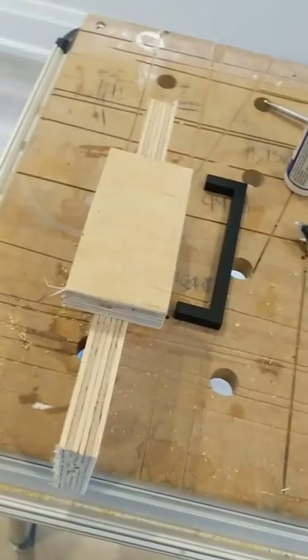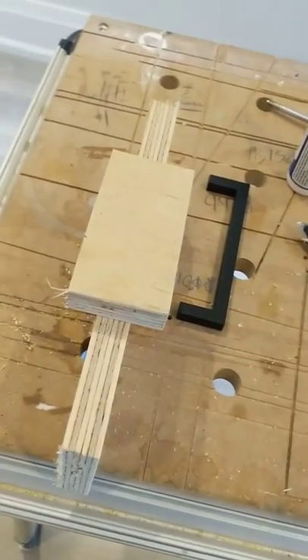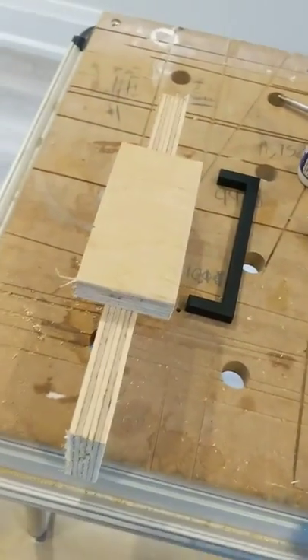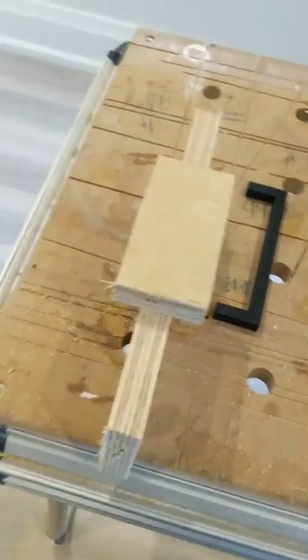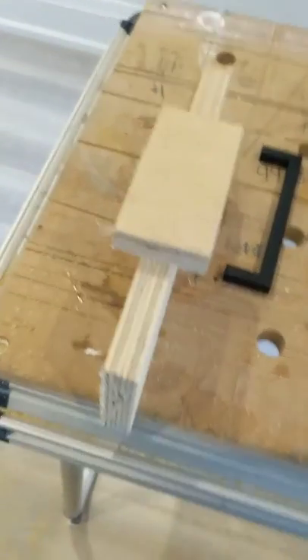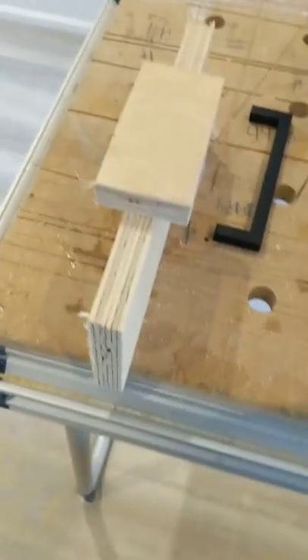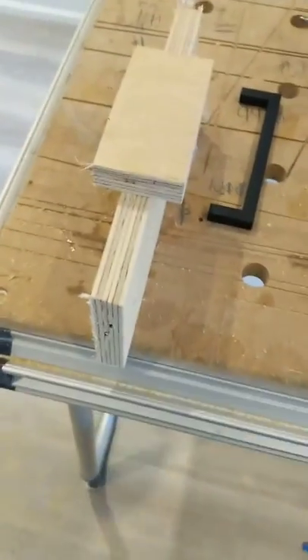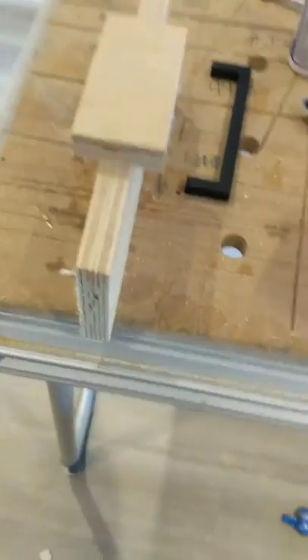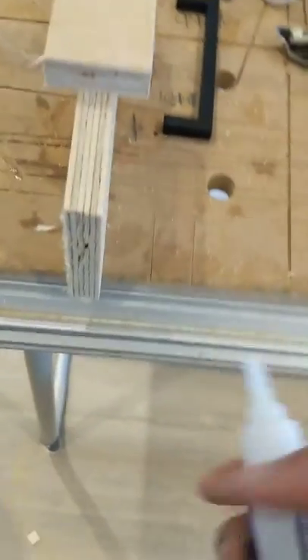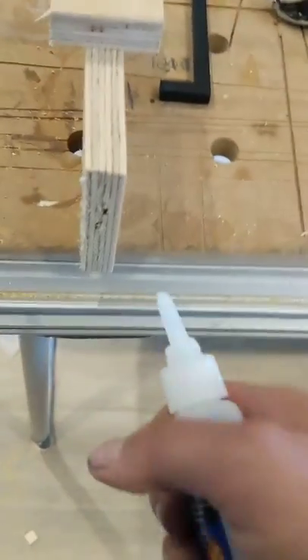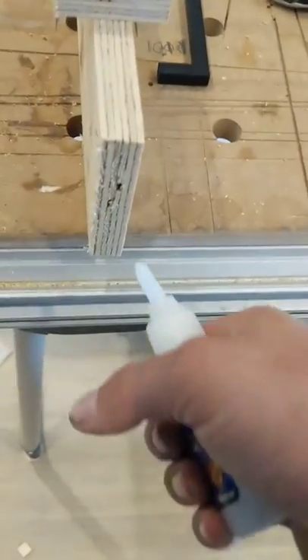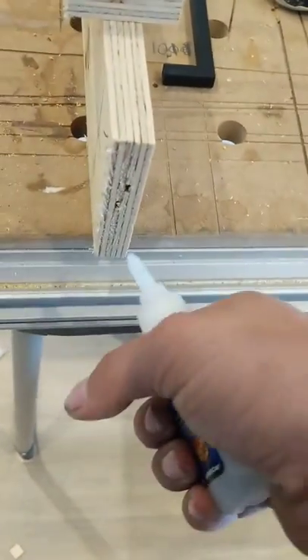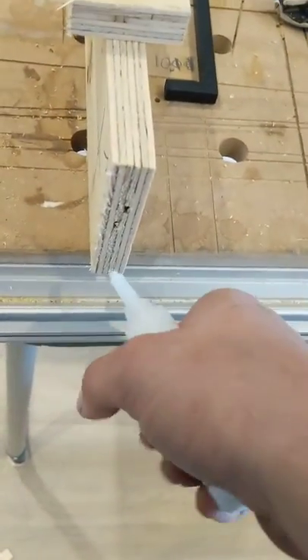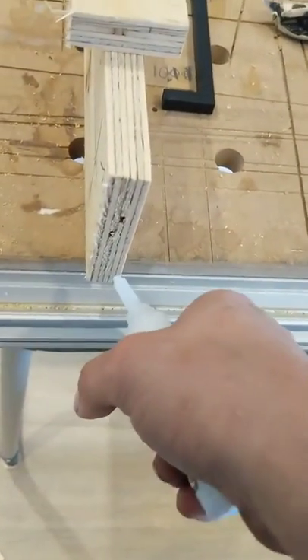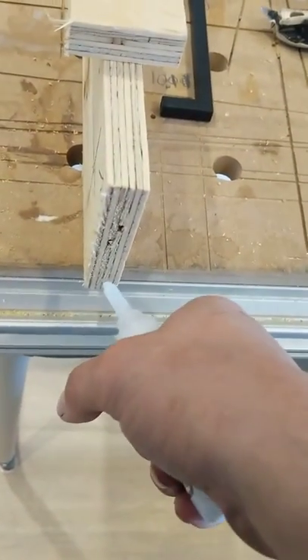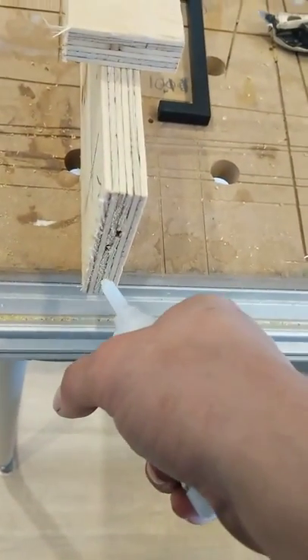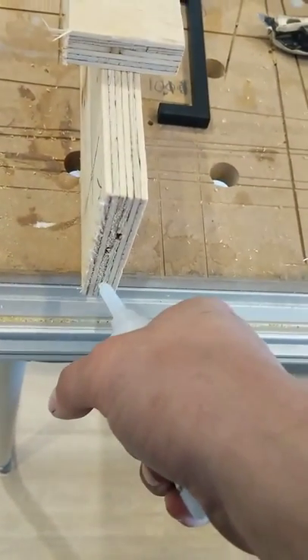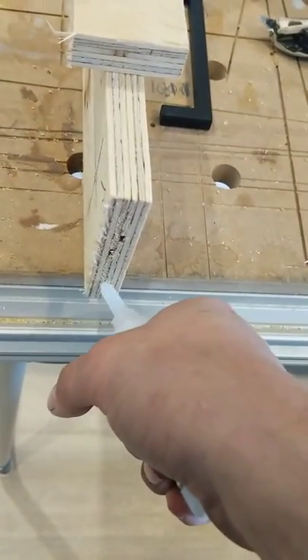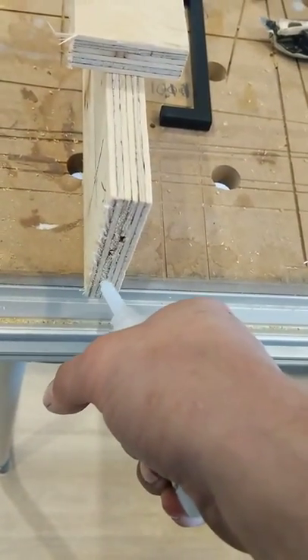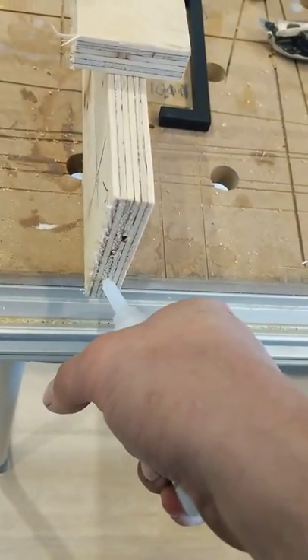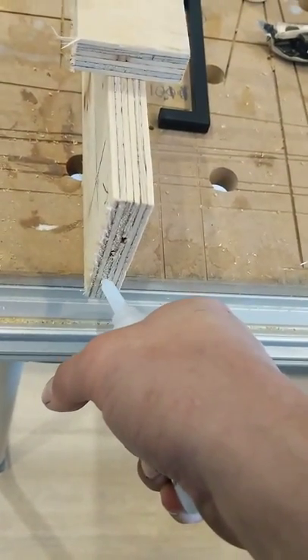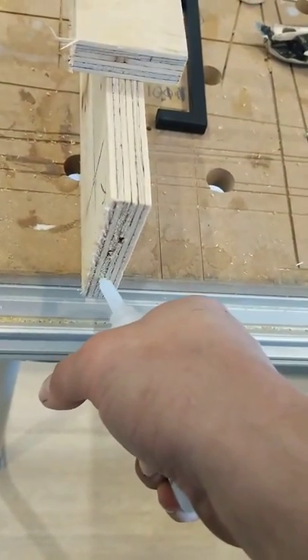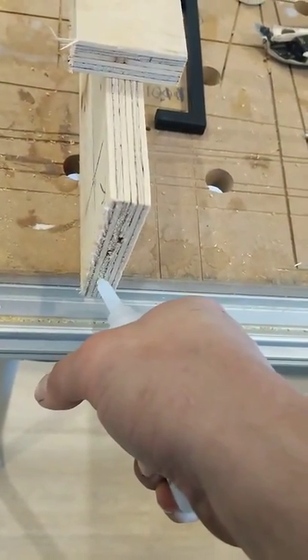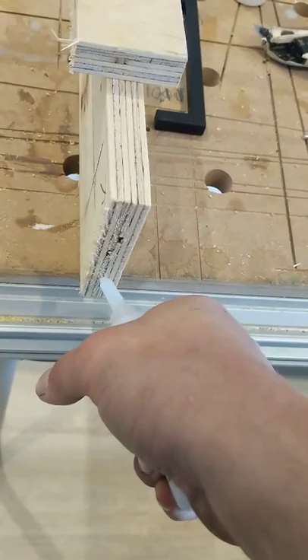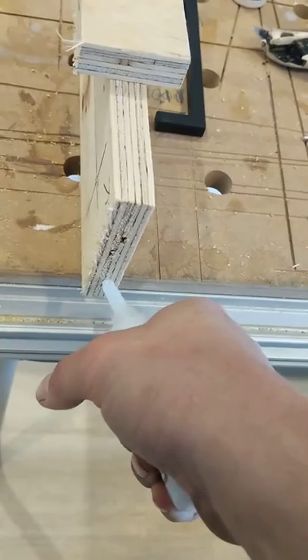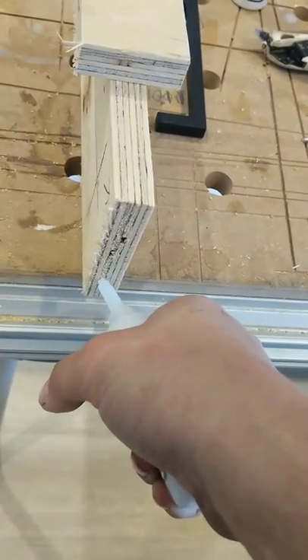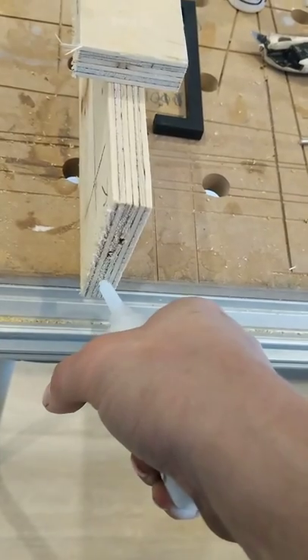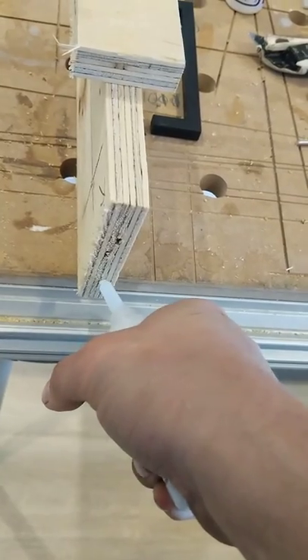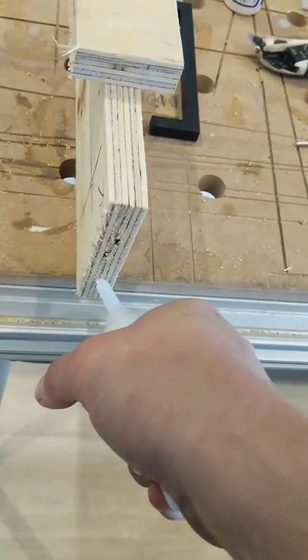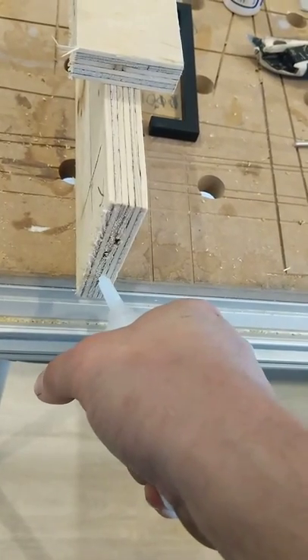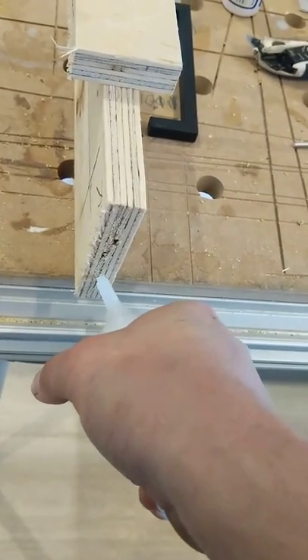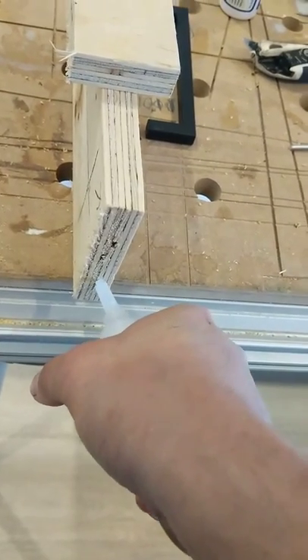Then you're going to do the same thing for the bottom of the door.